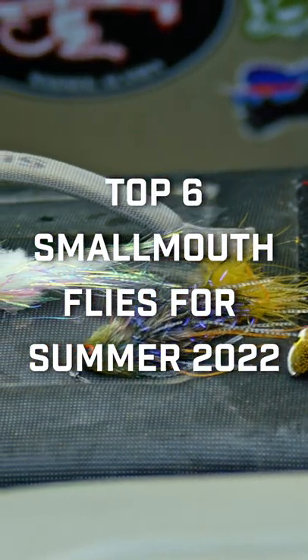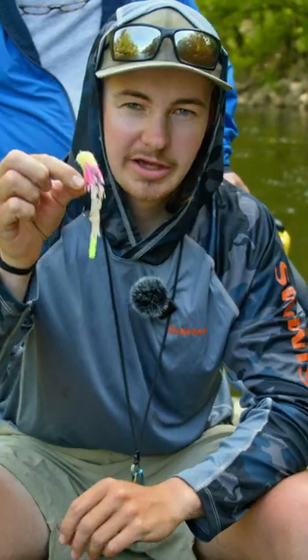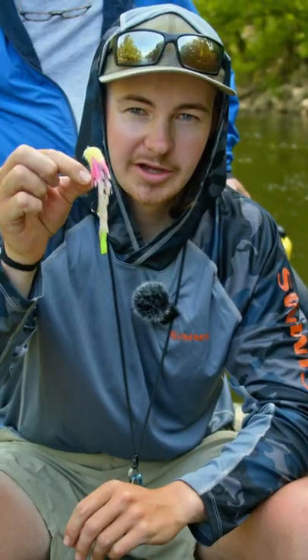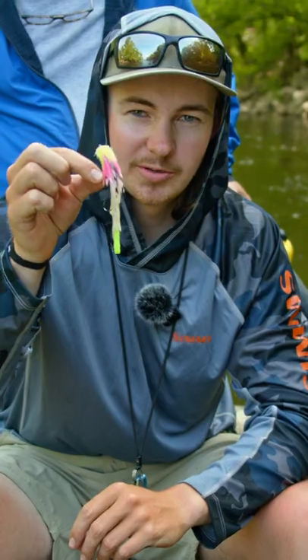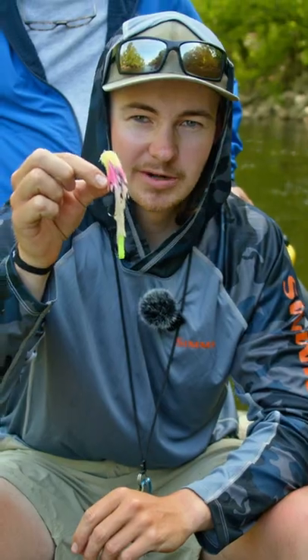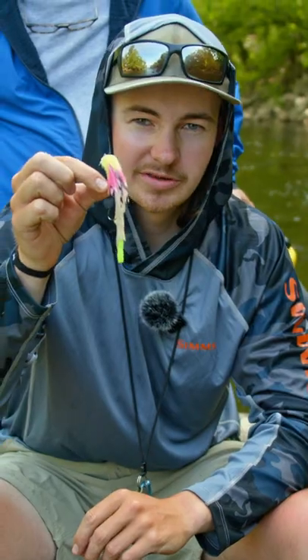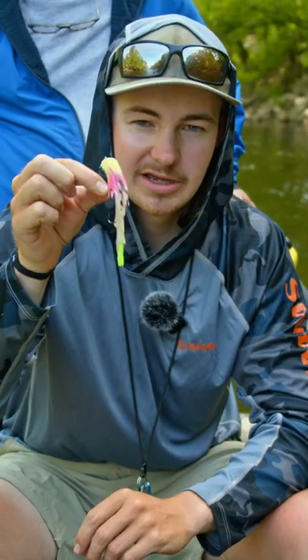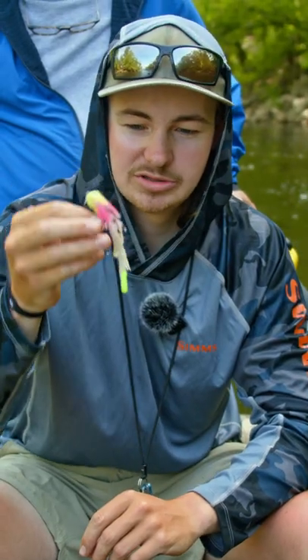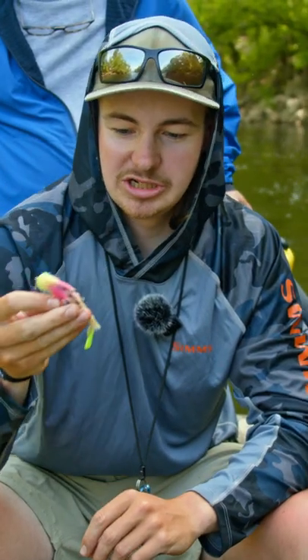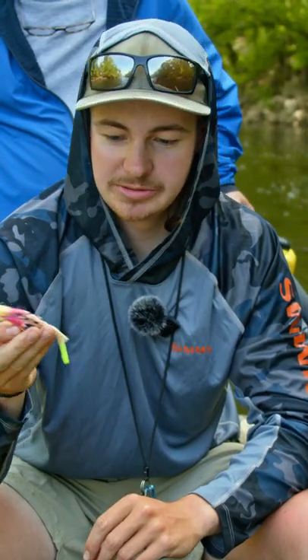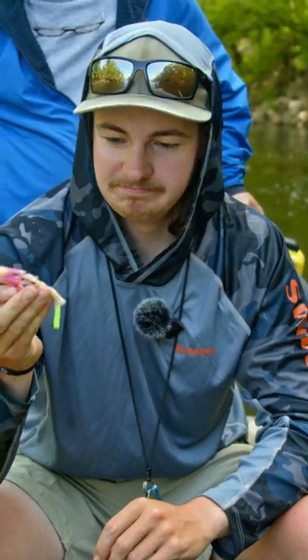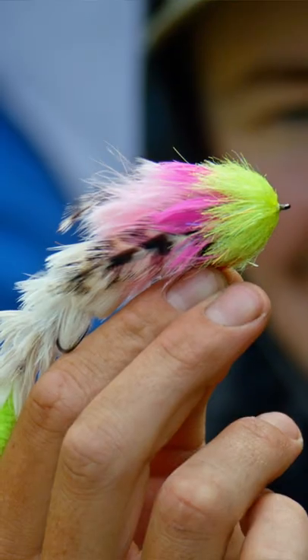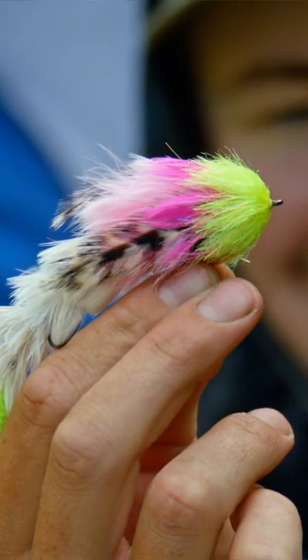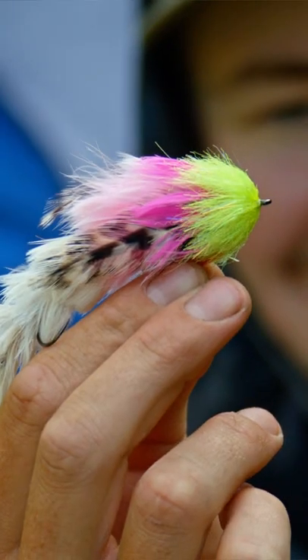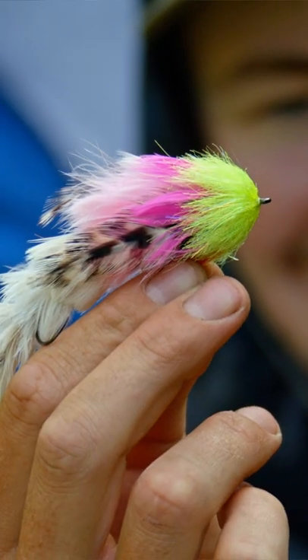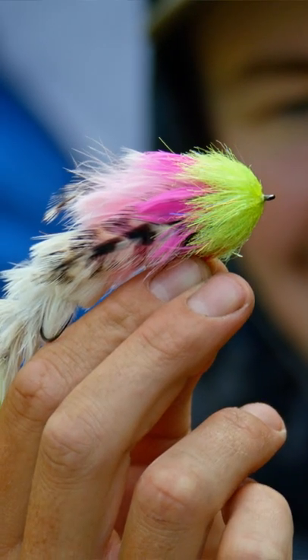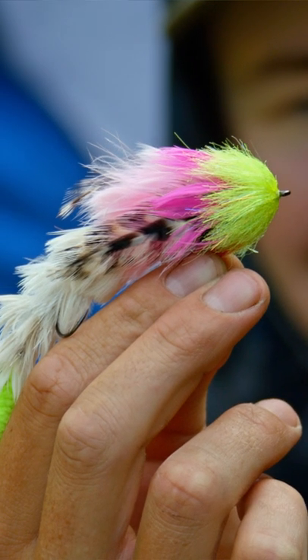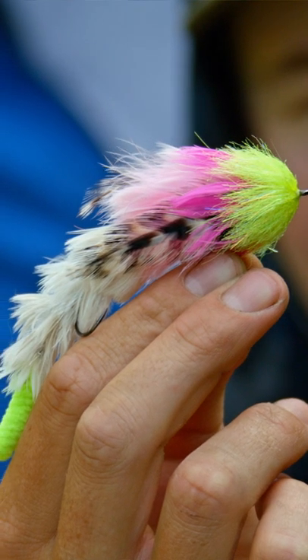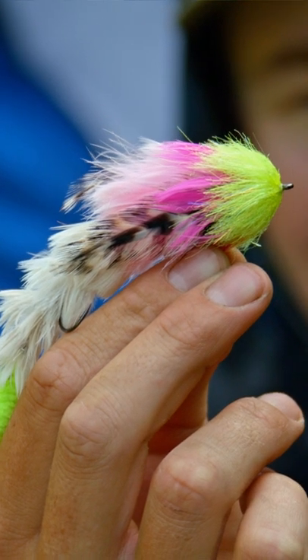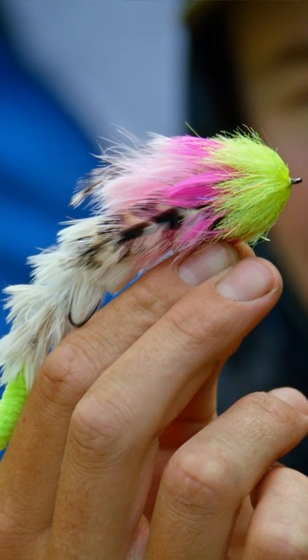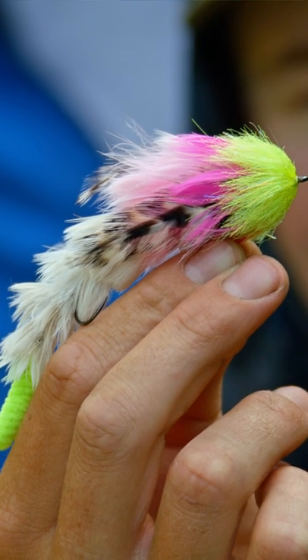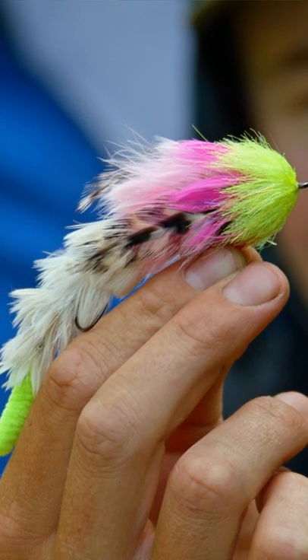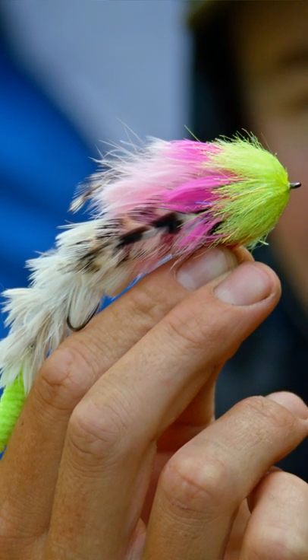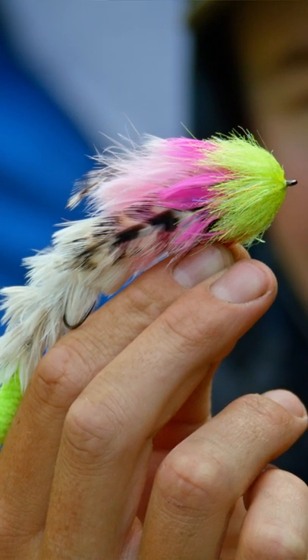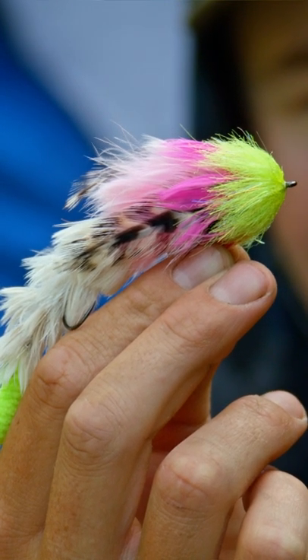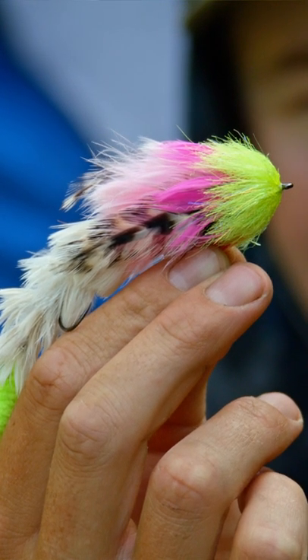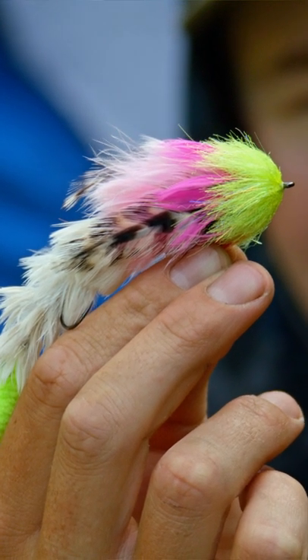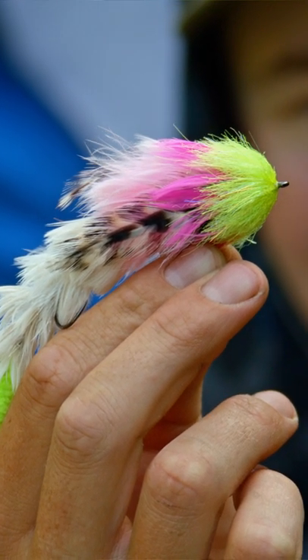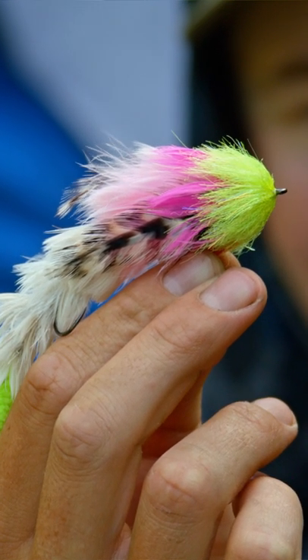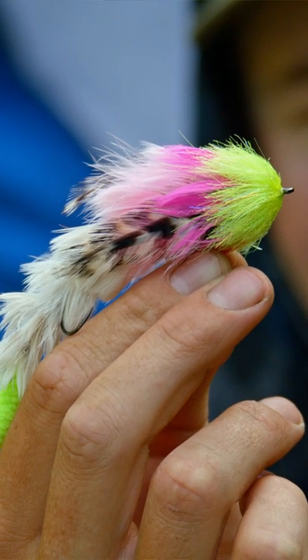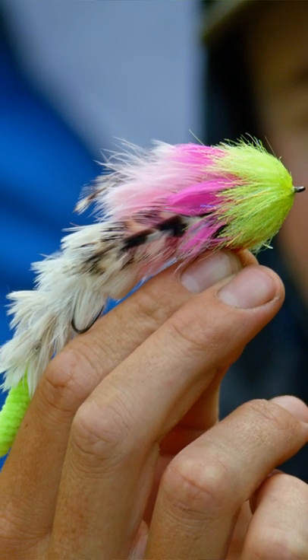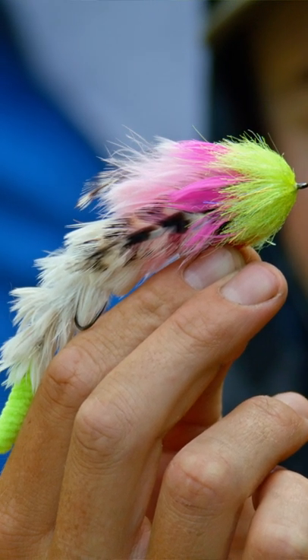Can't go wrong with the game changer — various colors, various sizes. This is just a feather game changer.